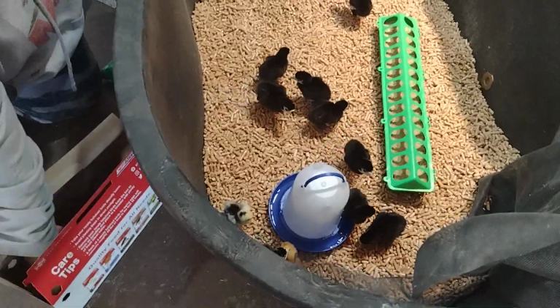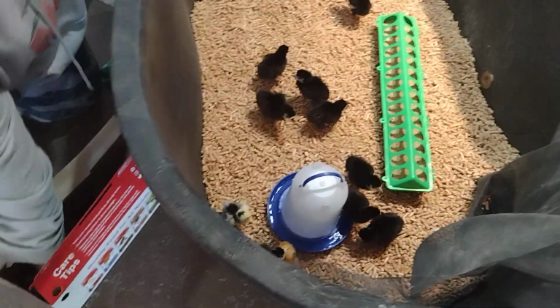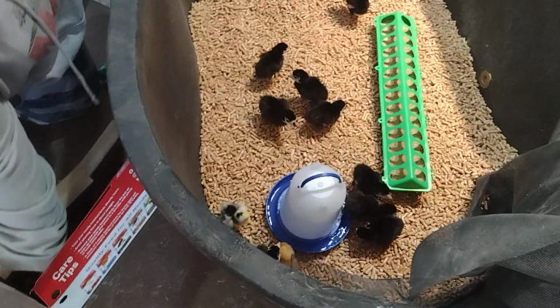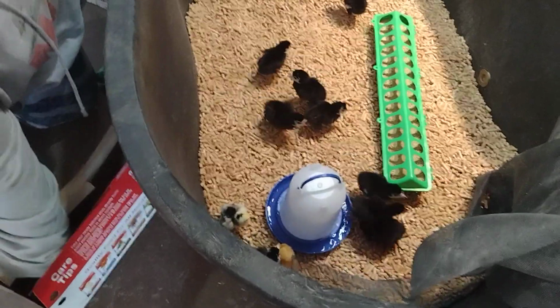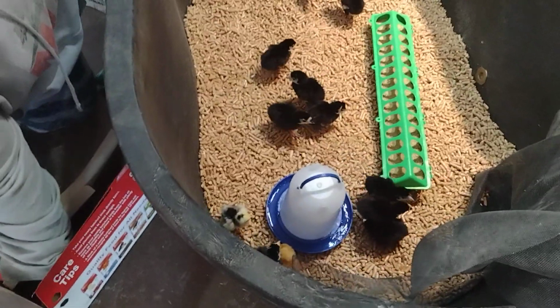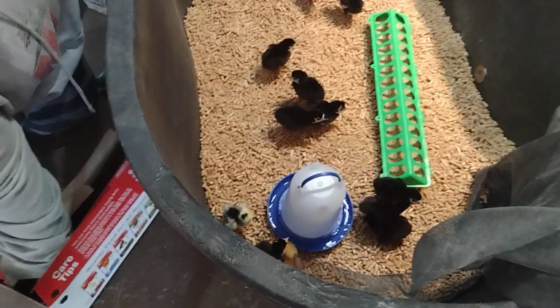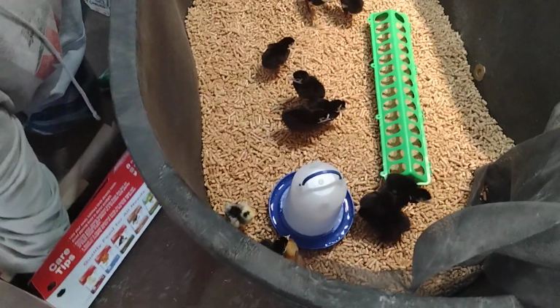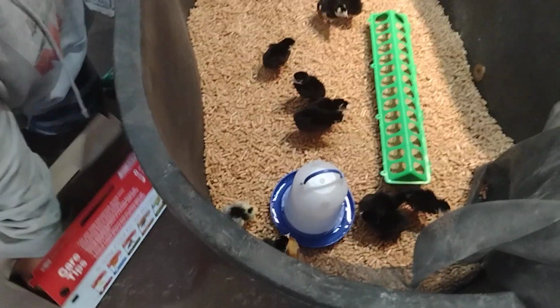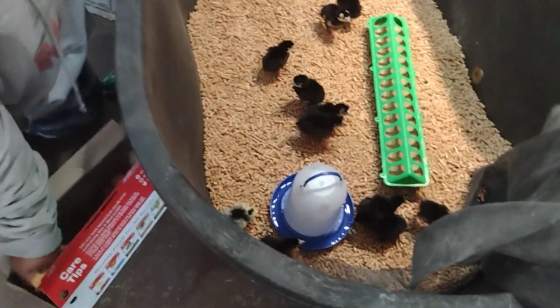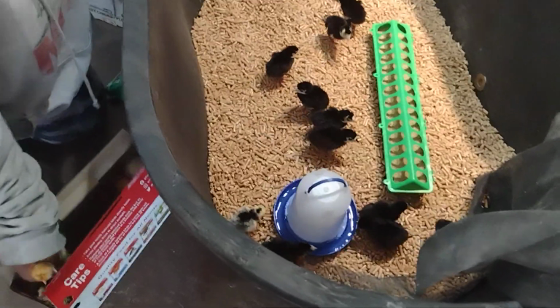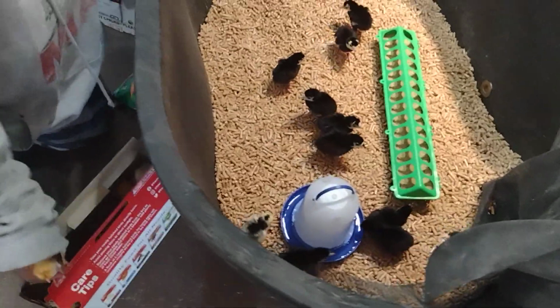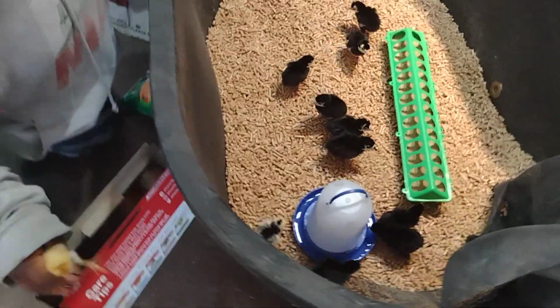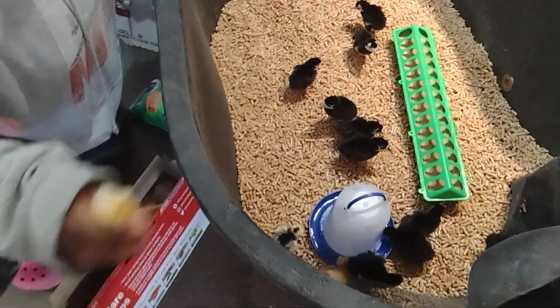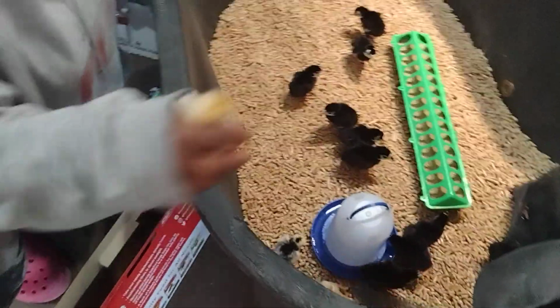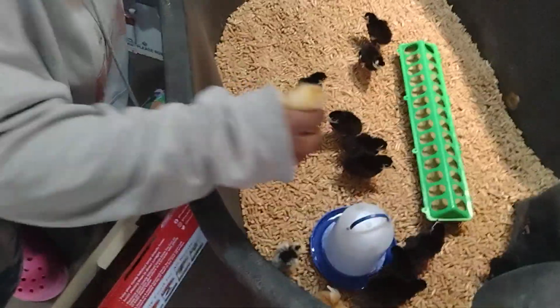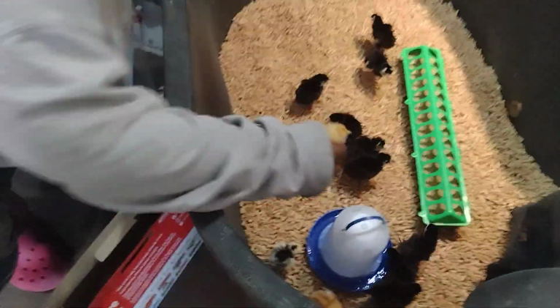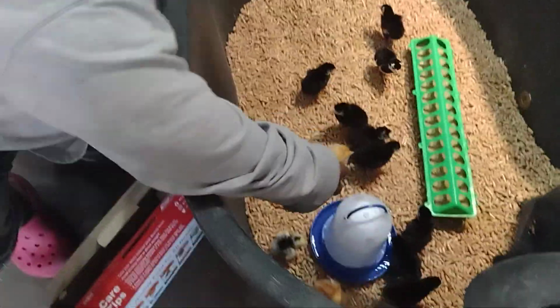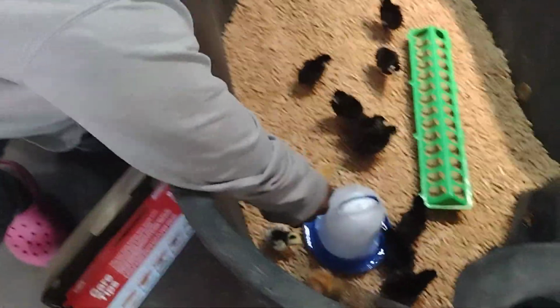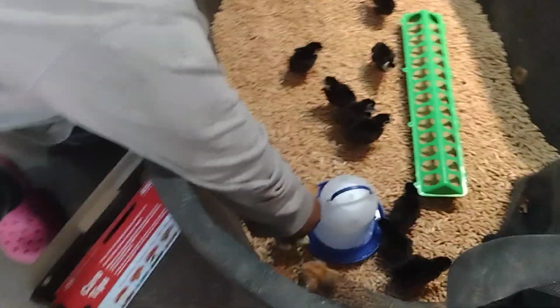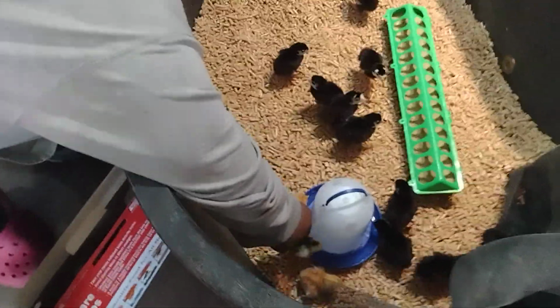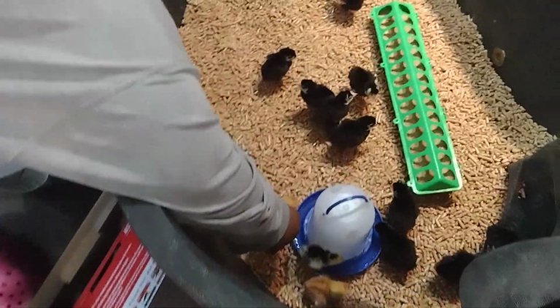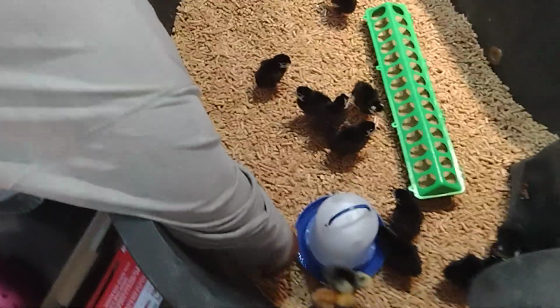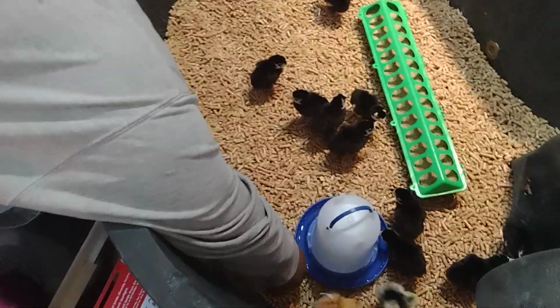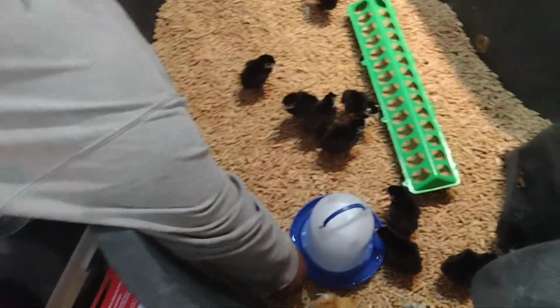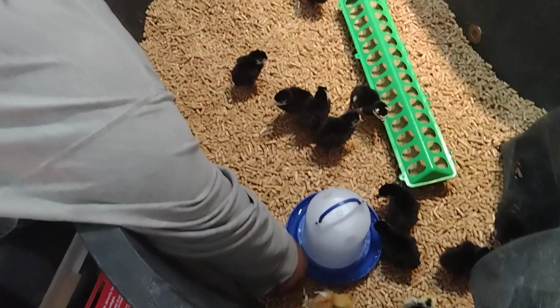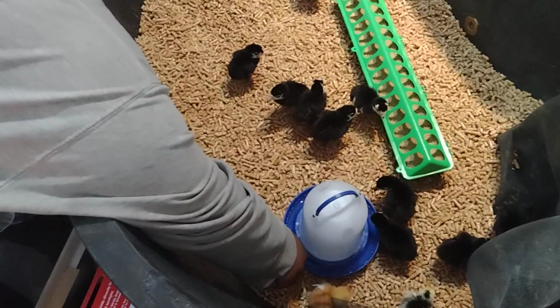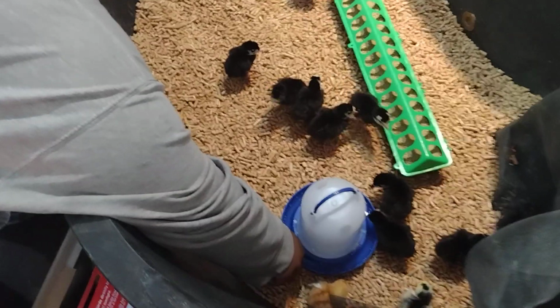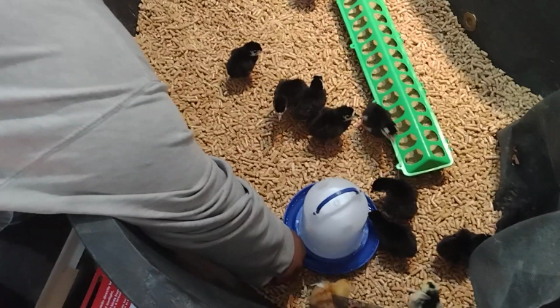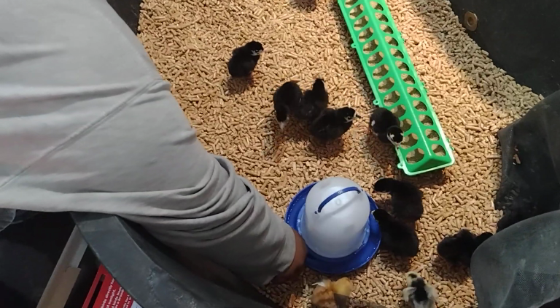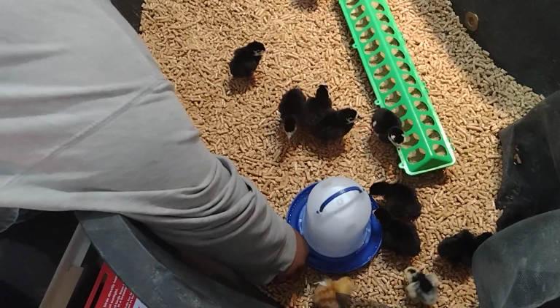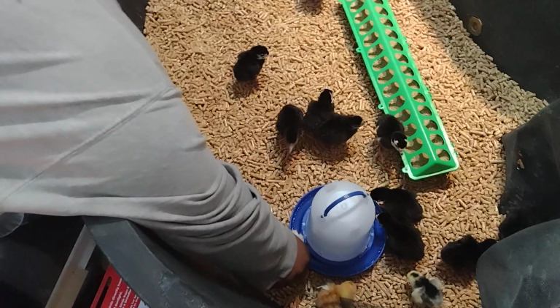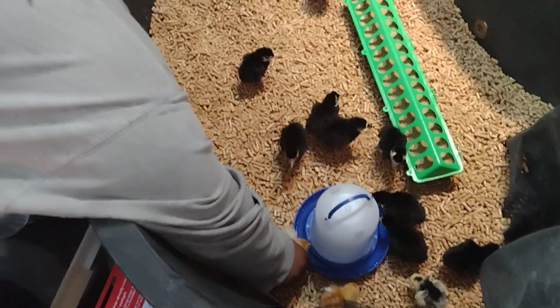Good morning, good evening, good afternoon. Thanks for tuning in to Callie's Homesteading with Pooh Bear.